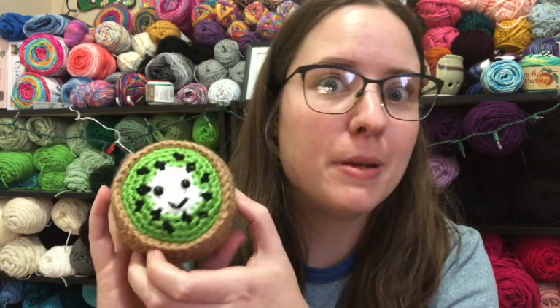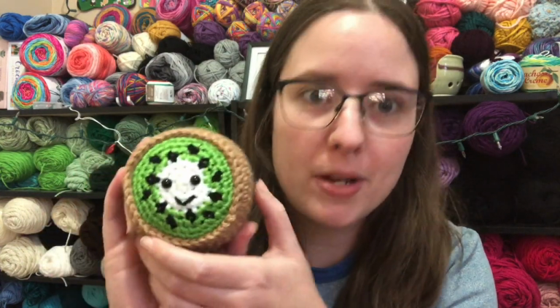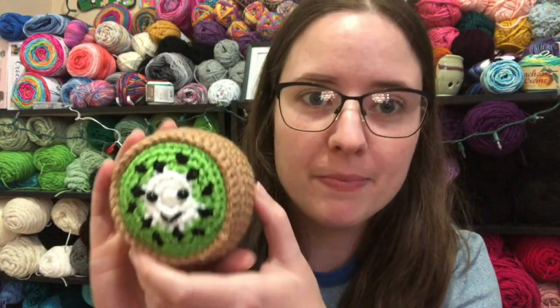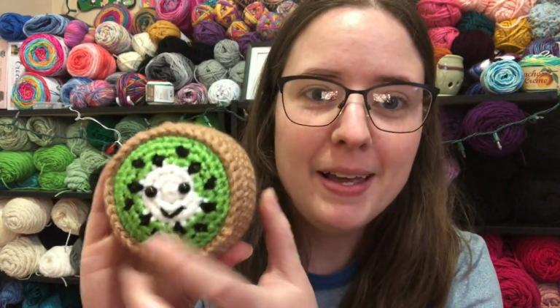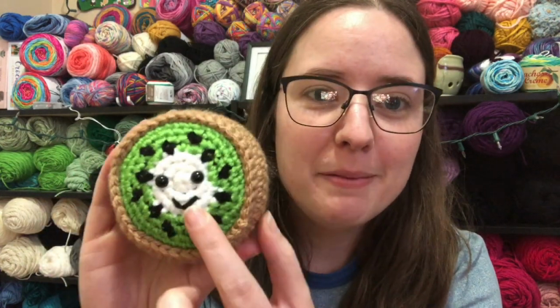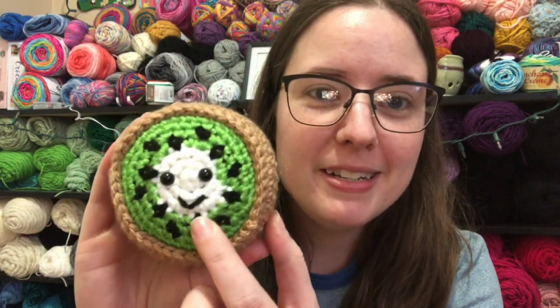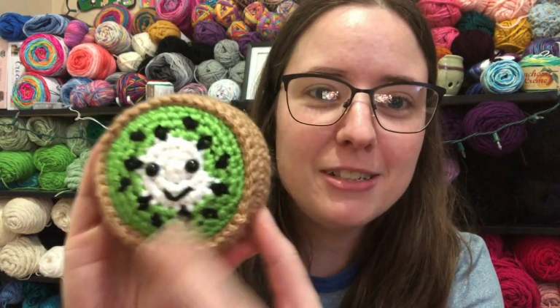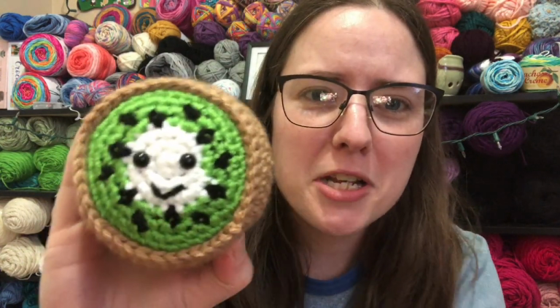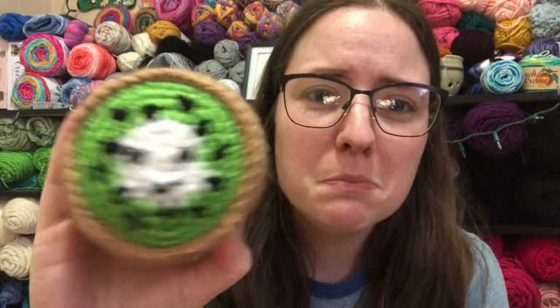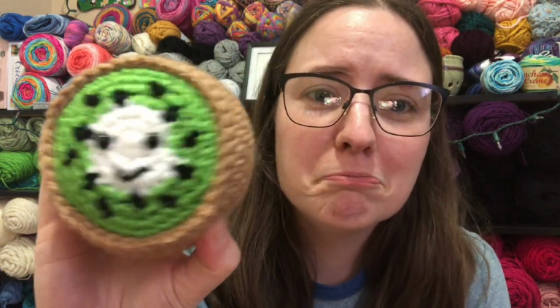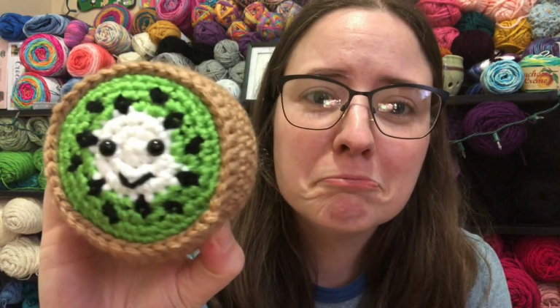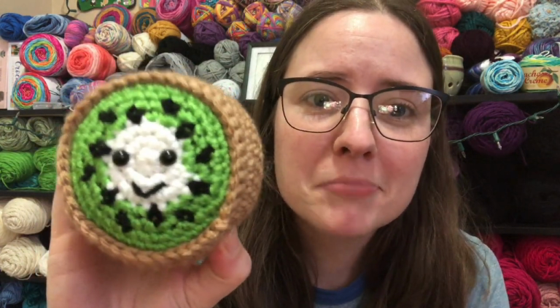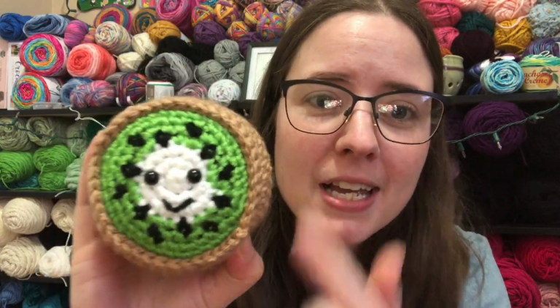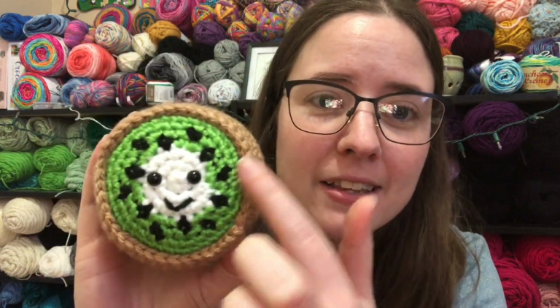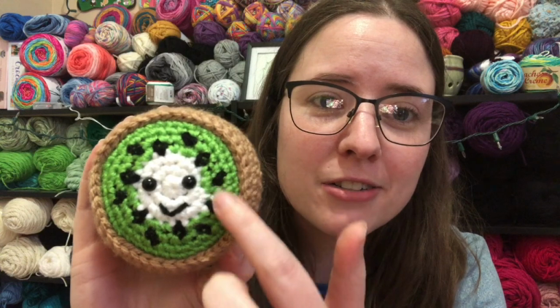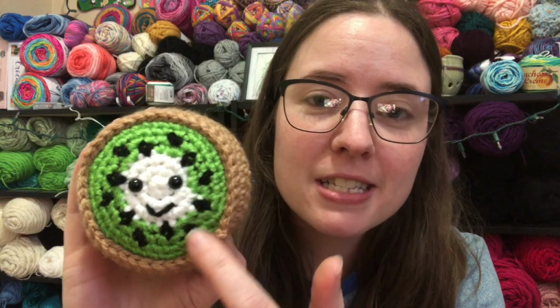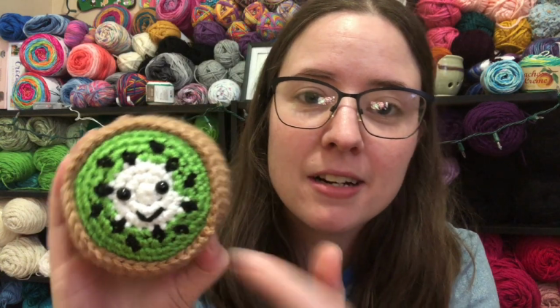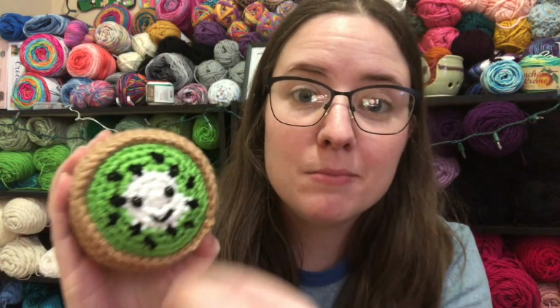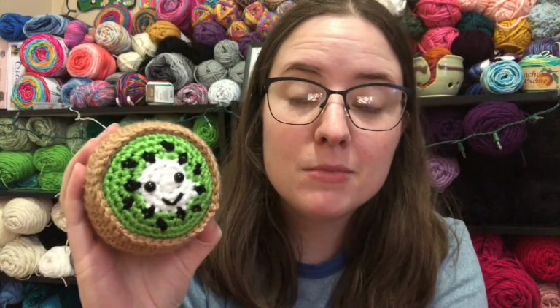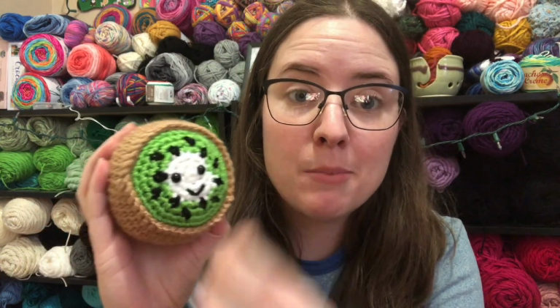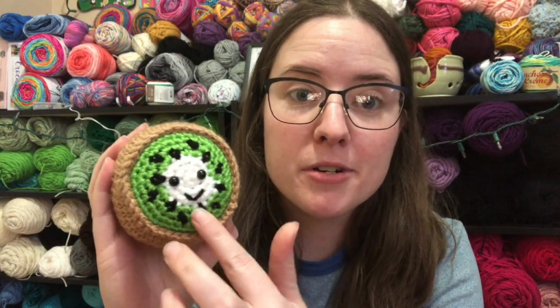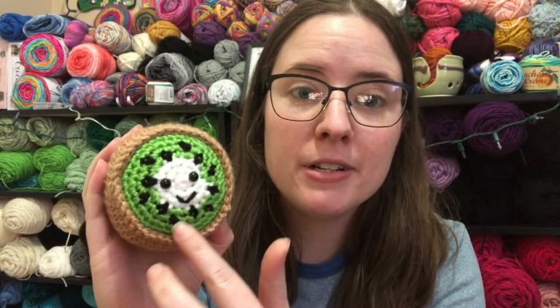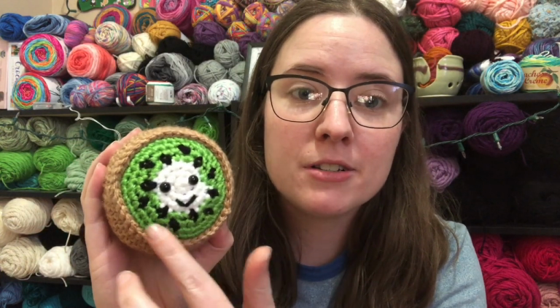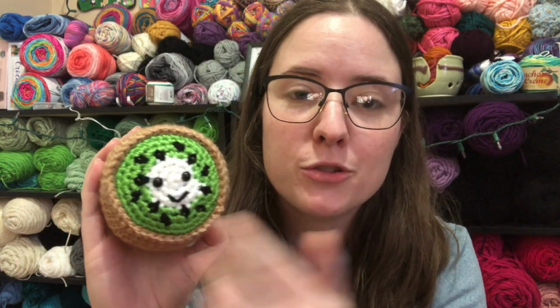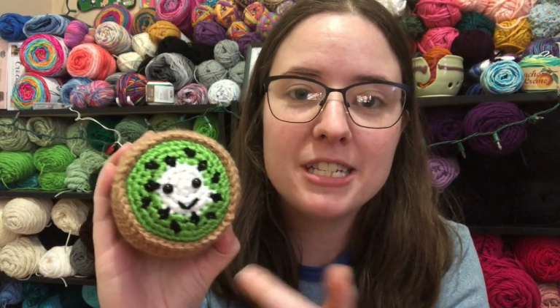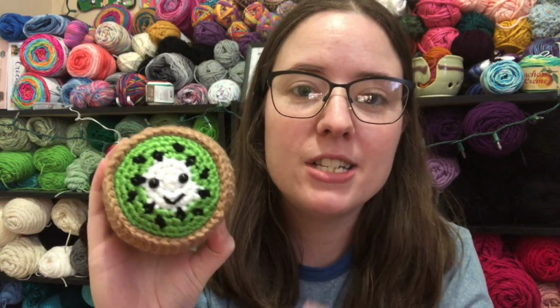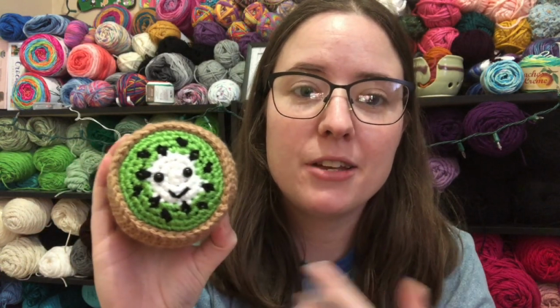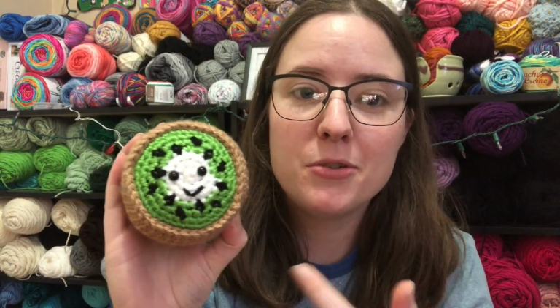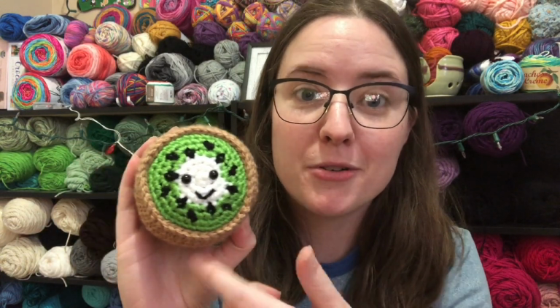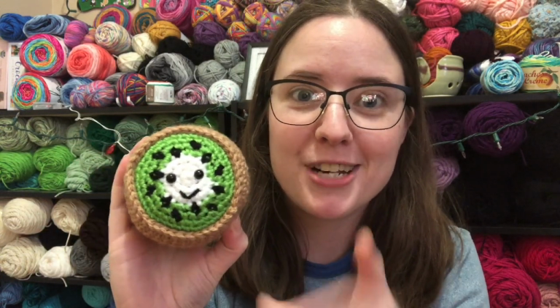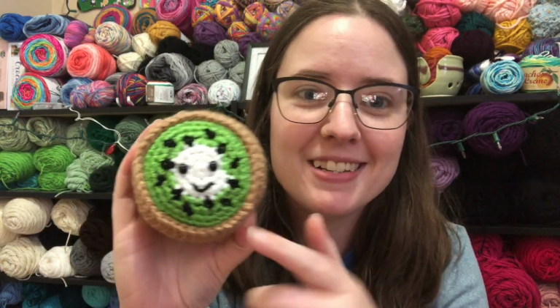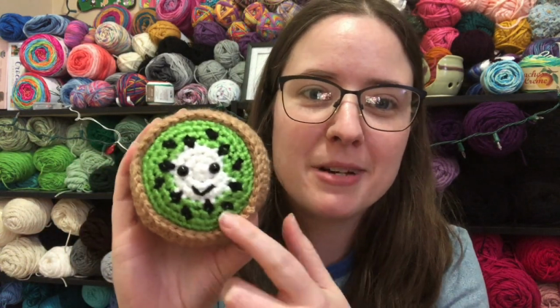Big boy, look at his little face. These are not embroidered on — they're actual stitches that you do when you're crocheting, so I made it.